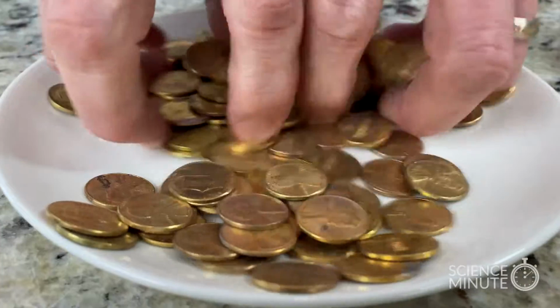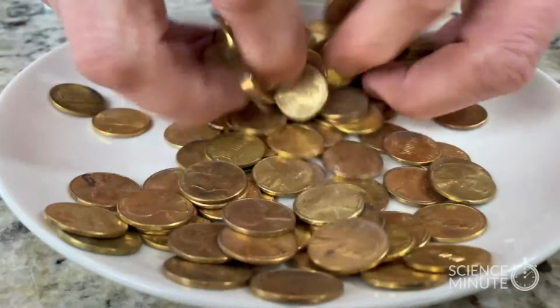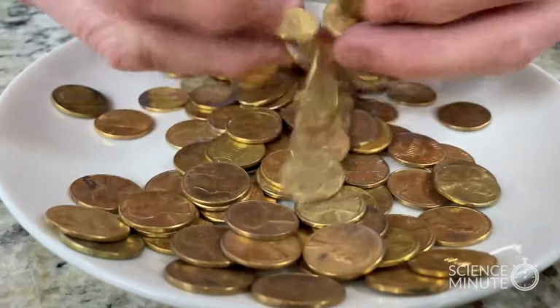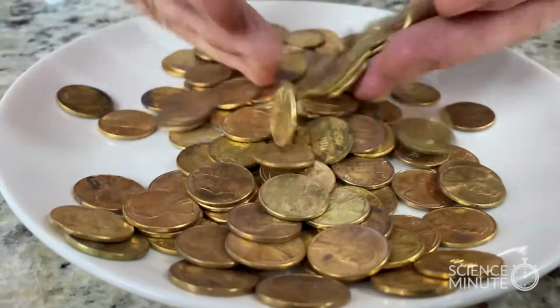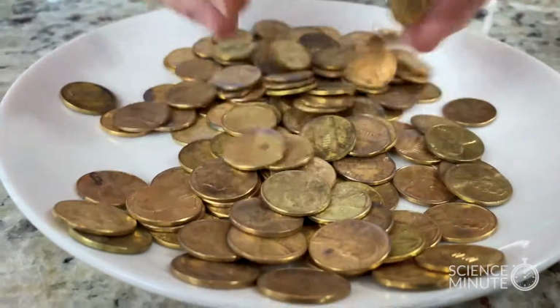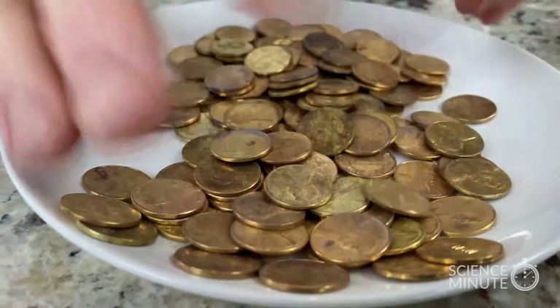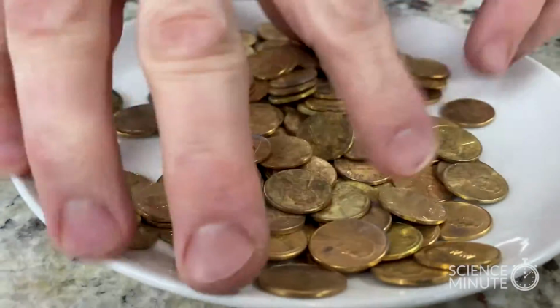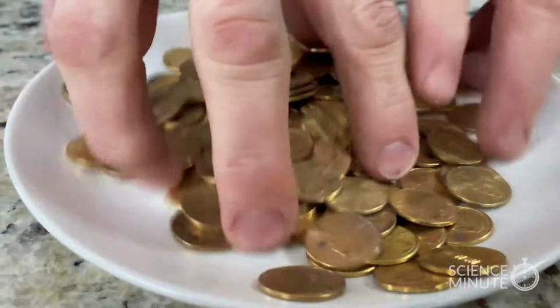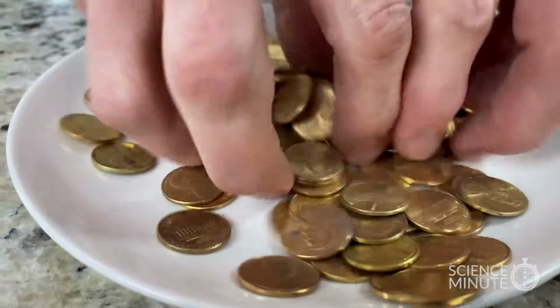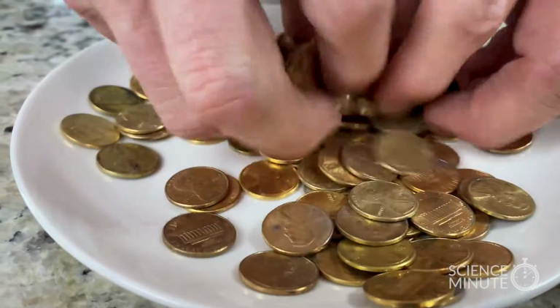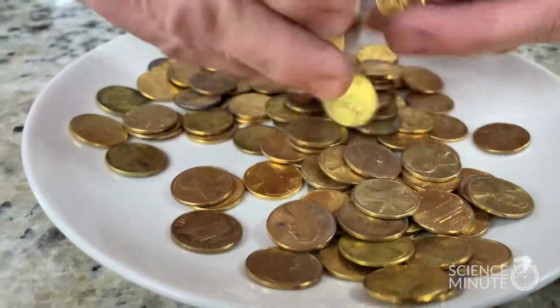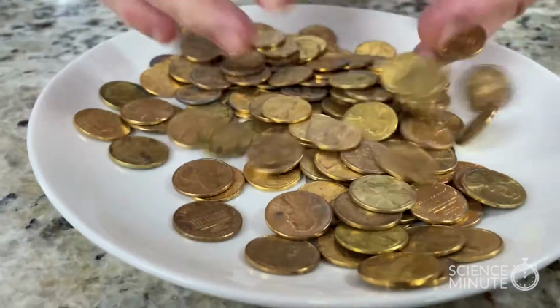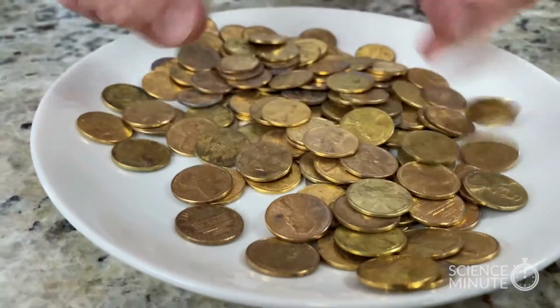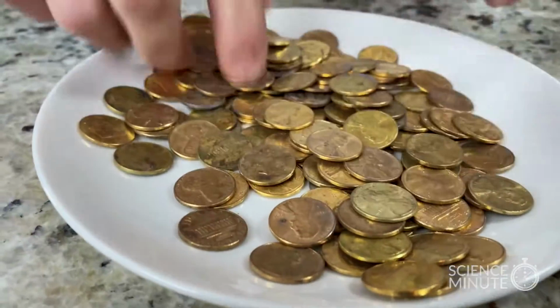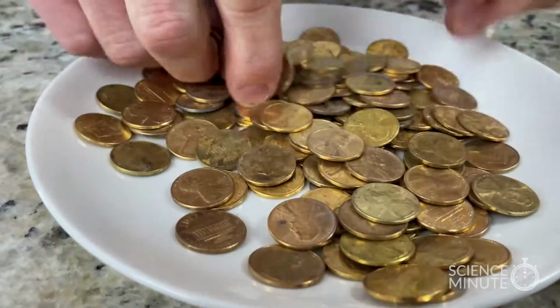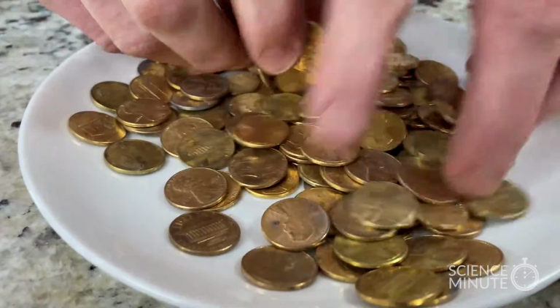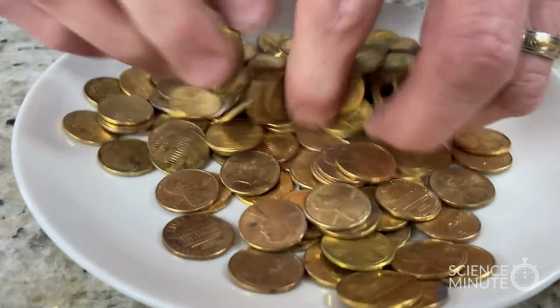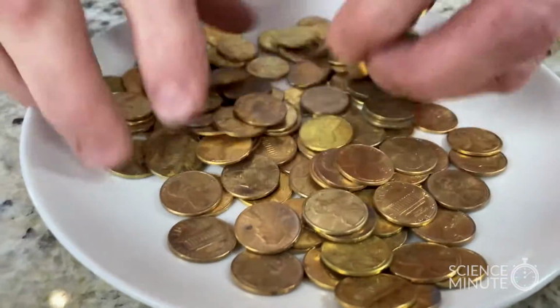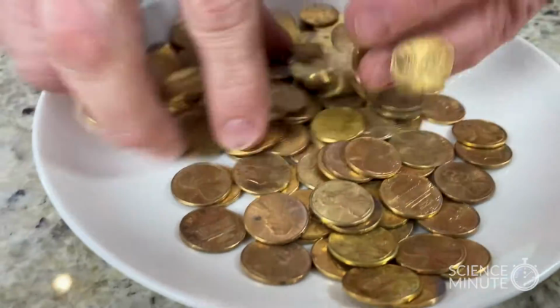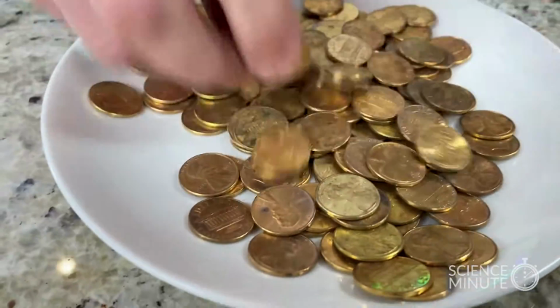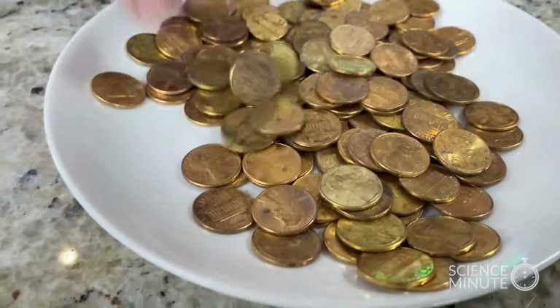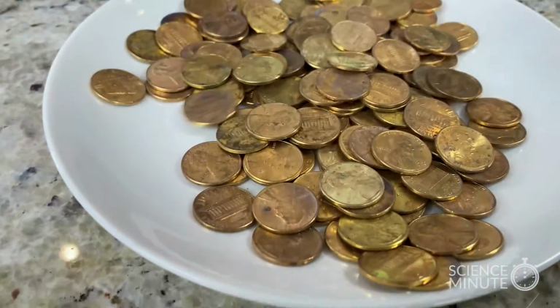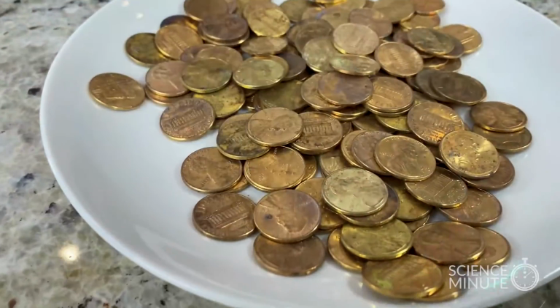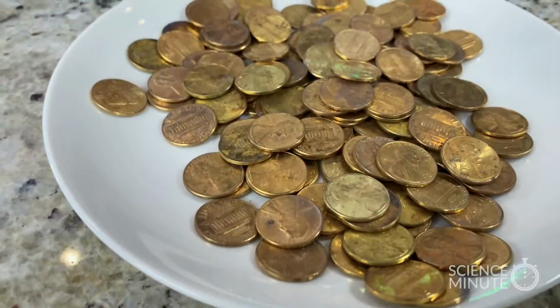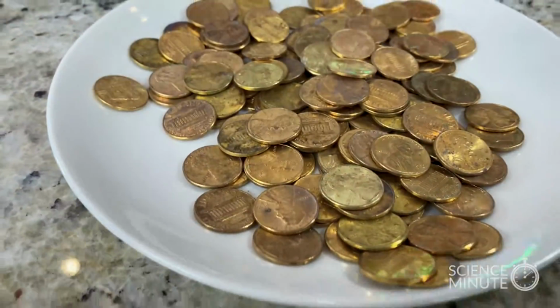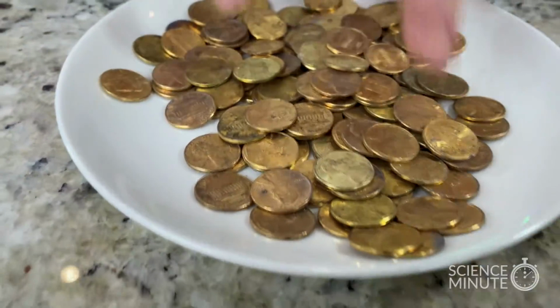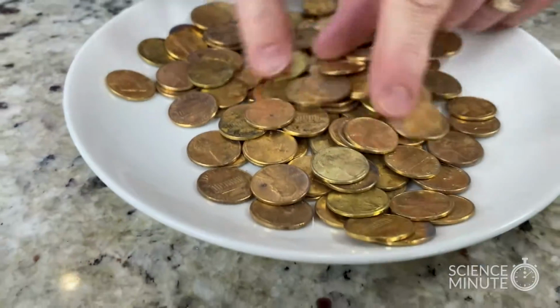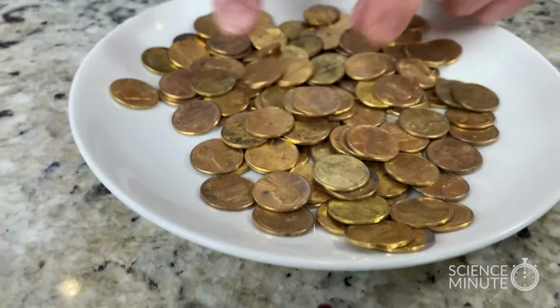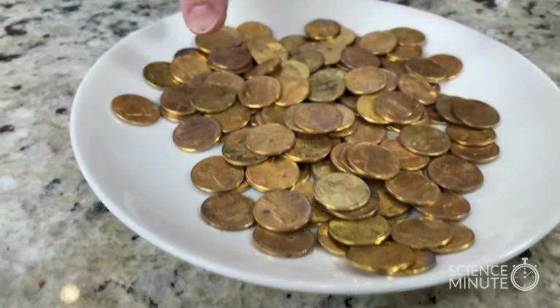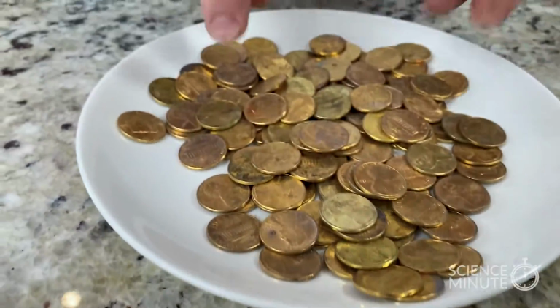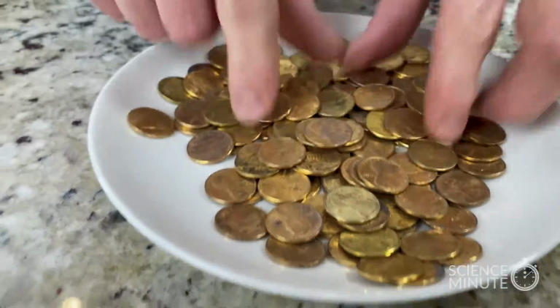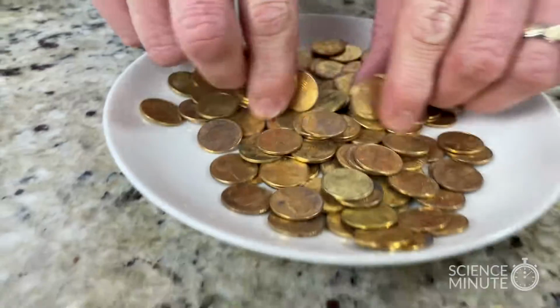Look at this, I've struck it rich. Gold coins everywhere. Wait a second, those are pennies.